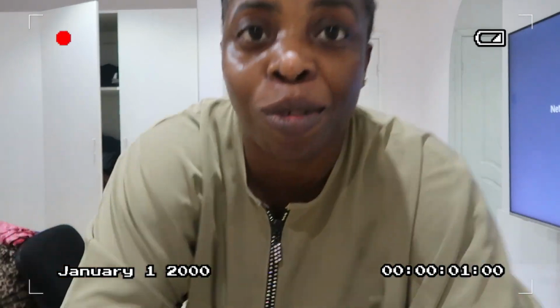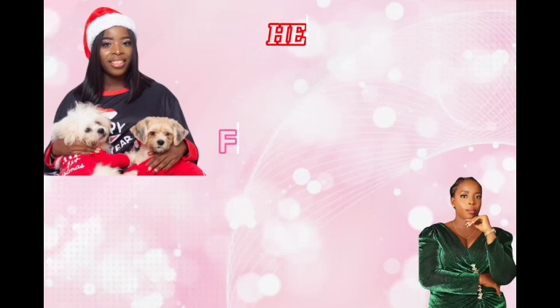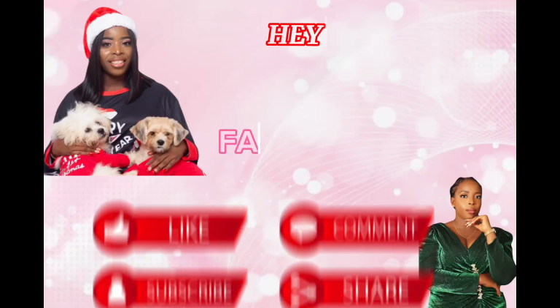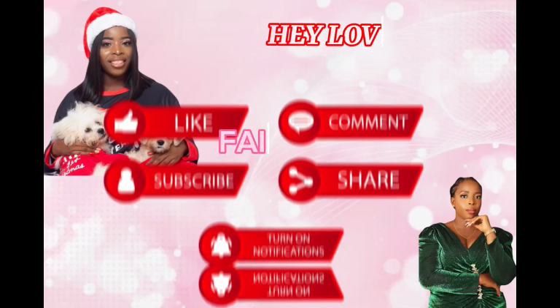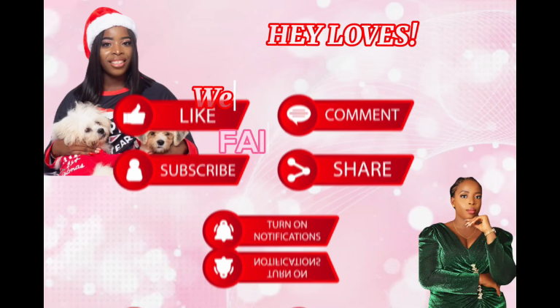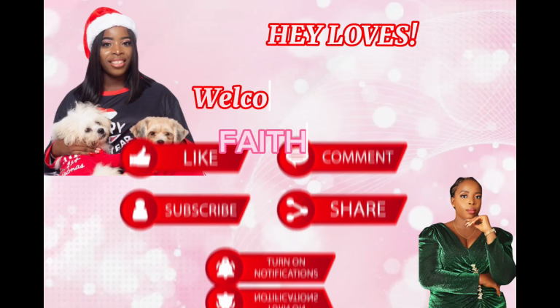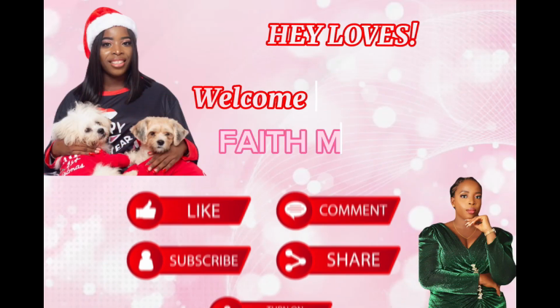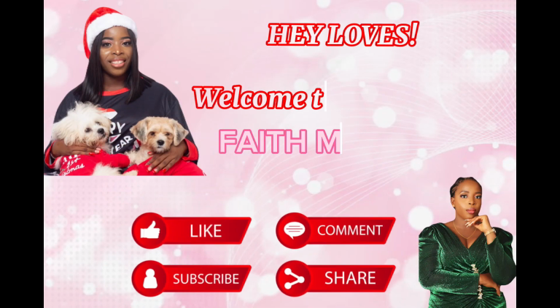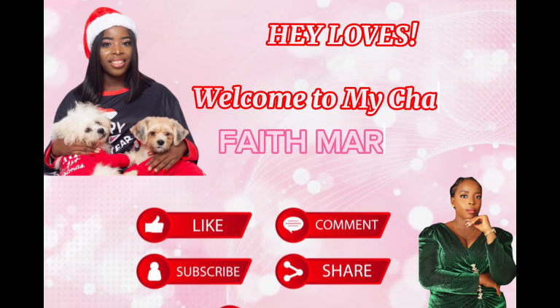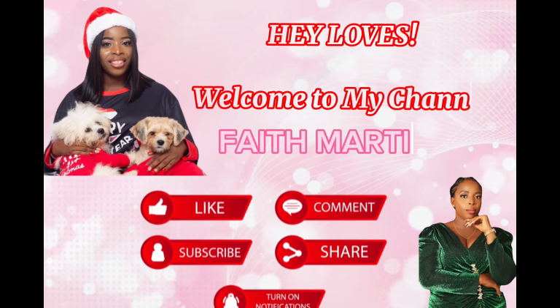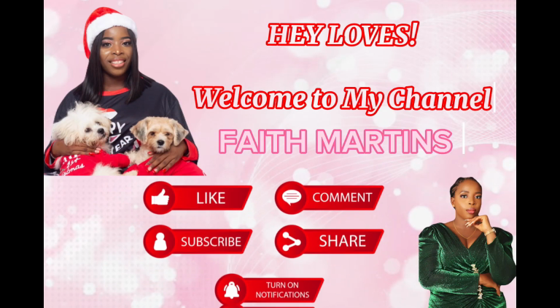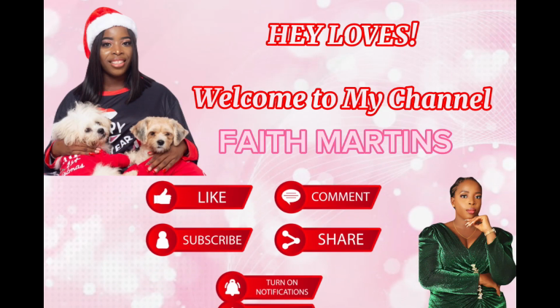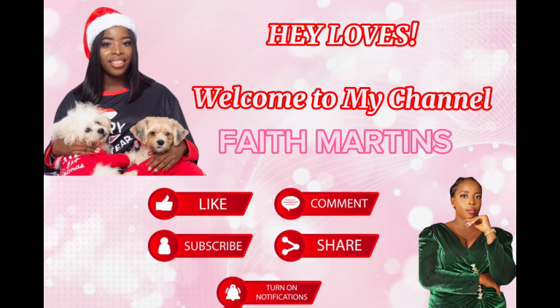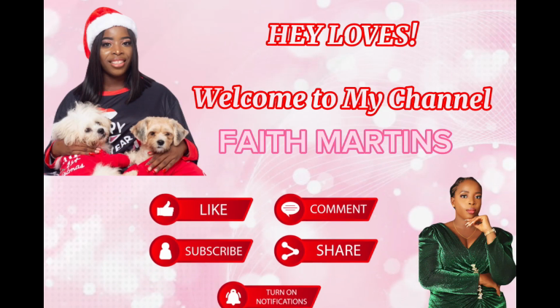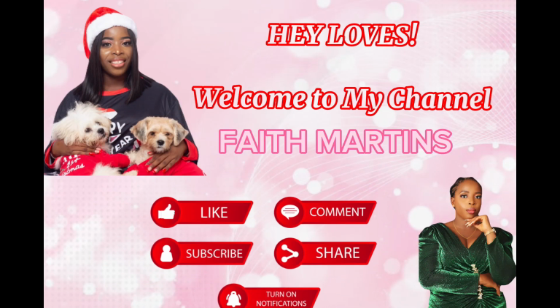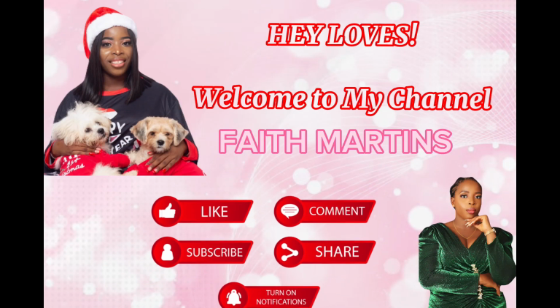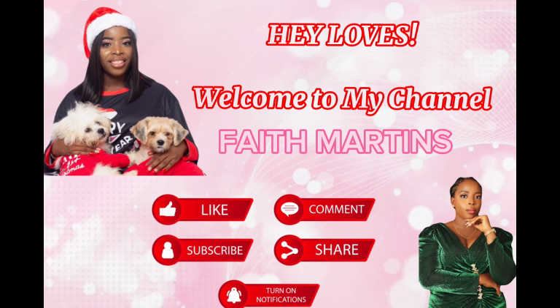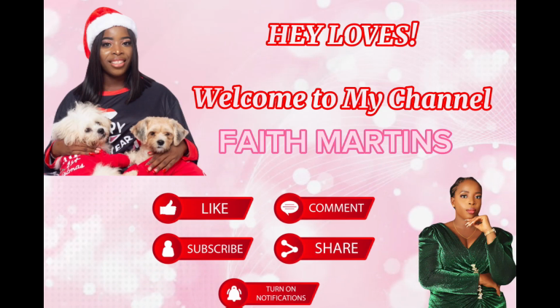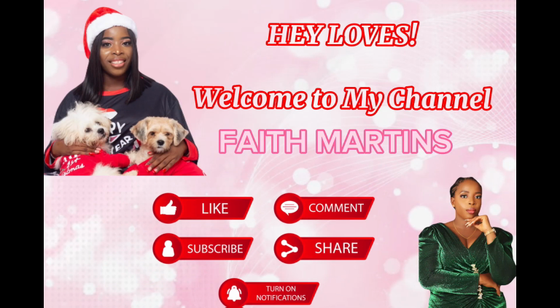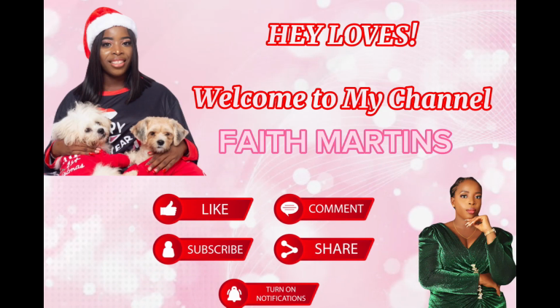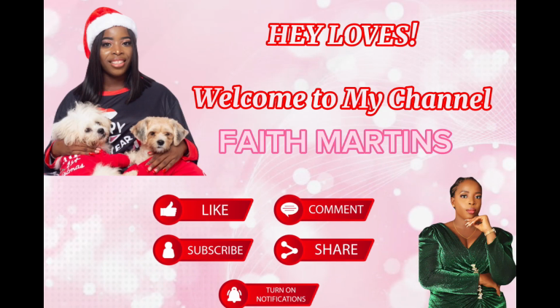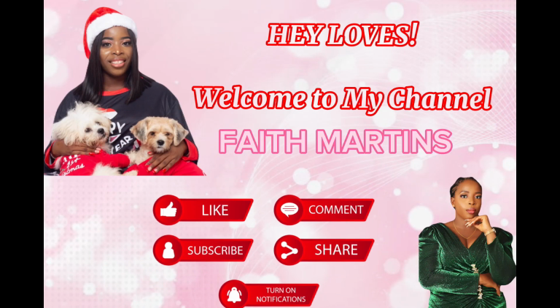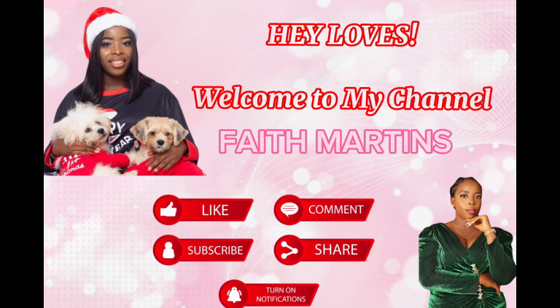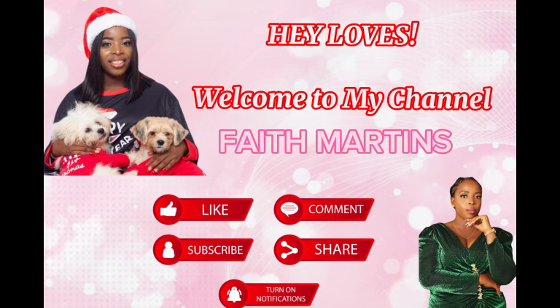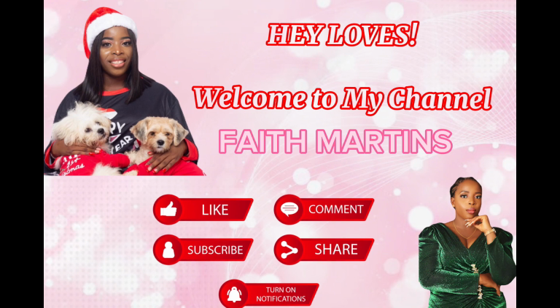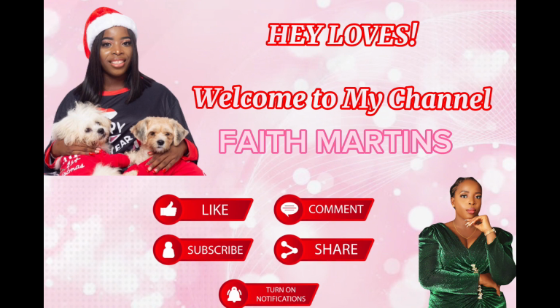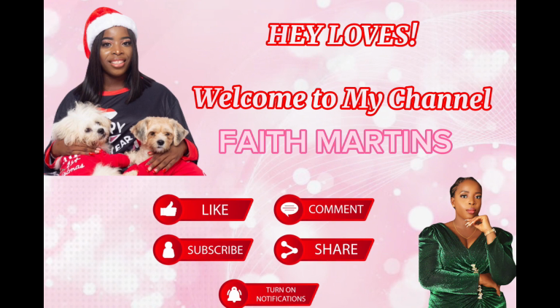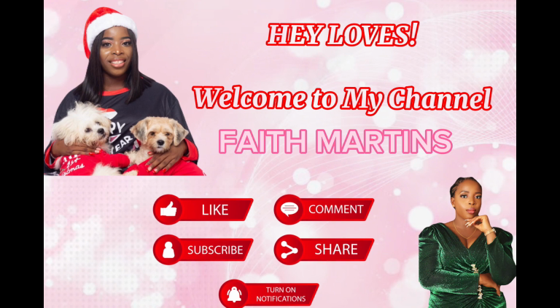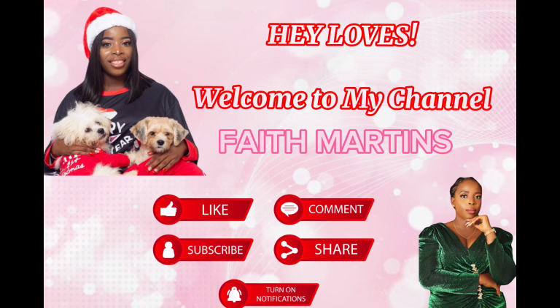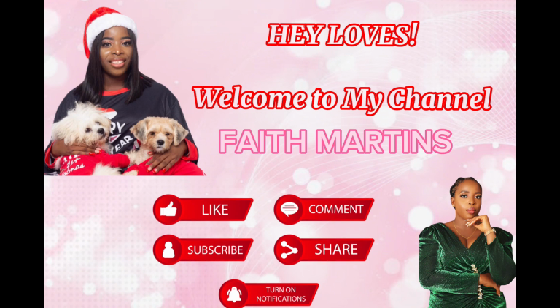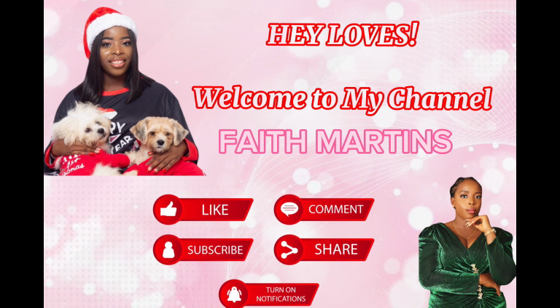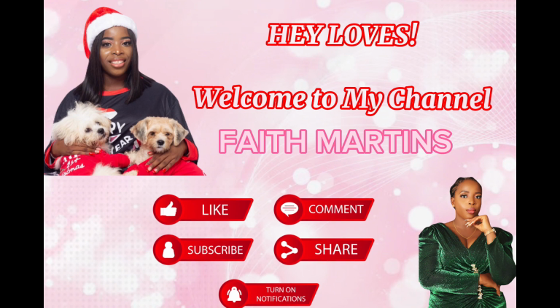Hey loves, welcome to my channel, it's your girl Faith Martins.